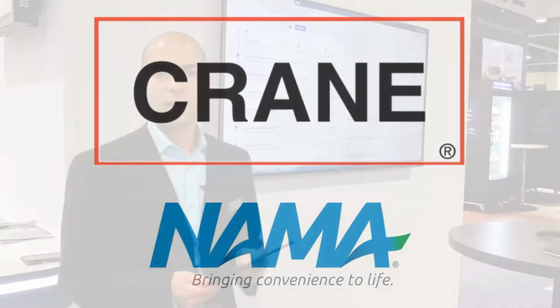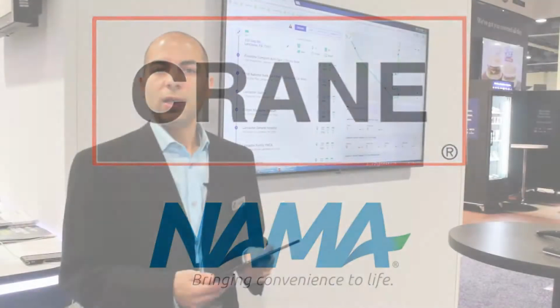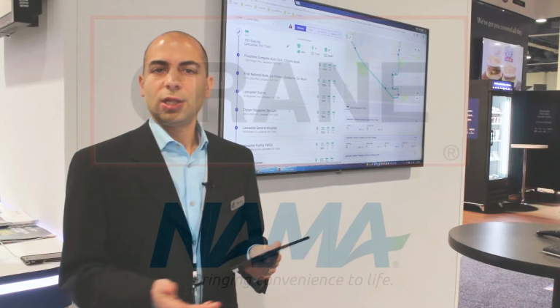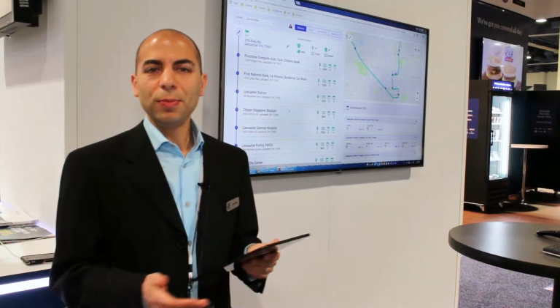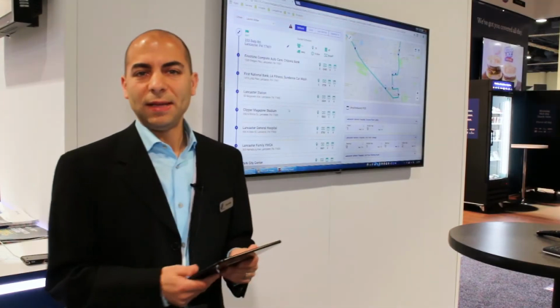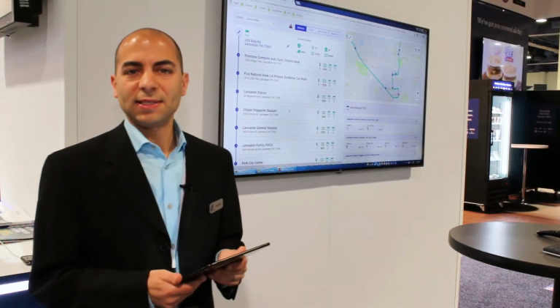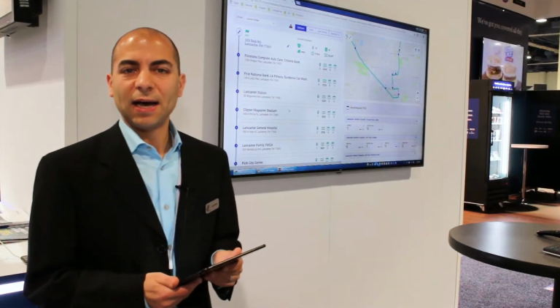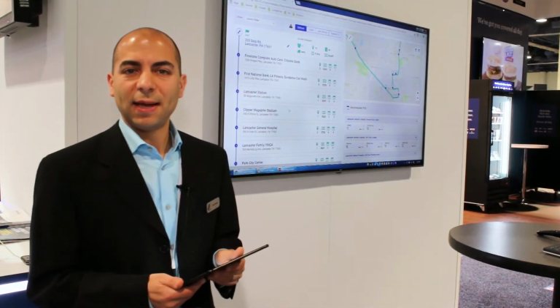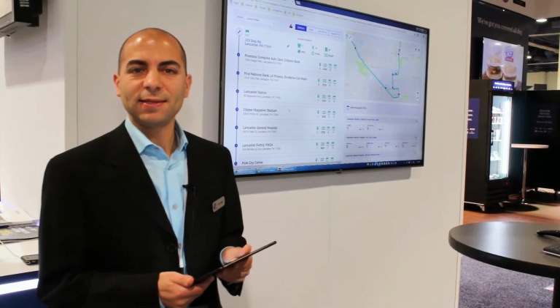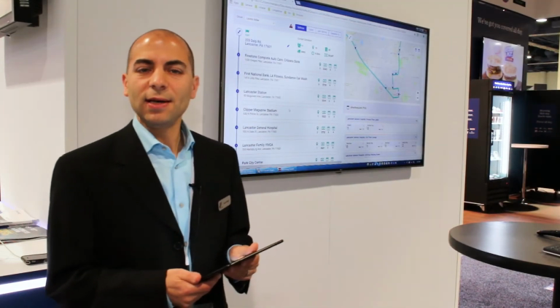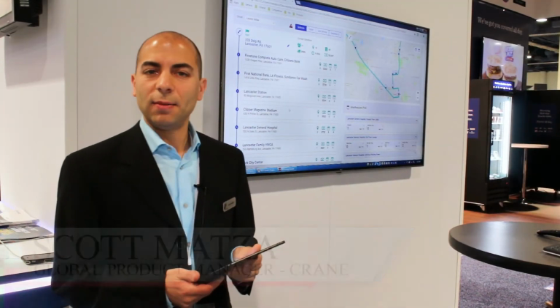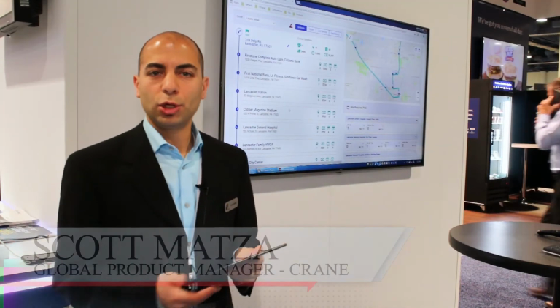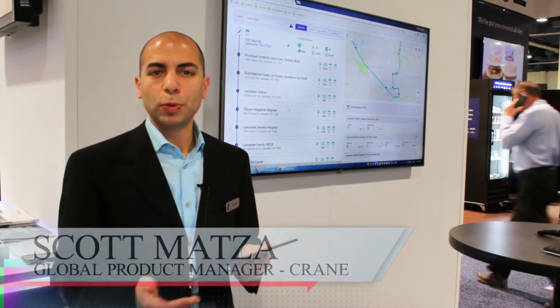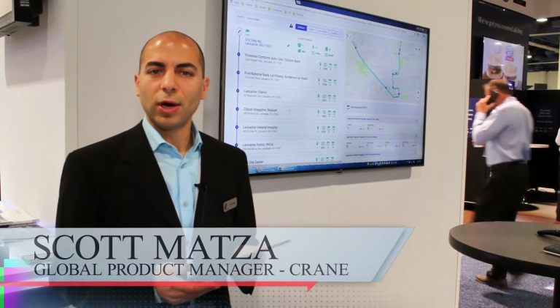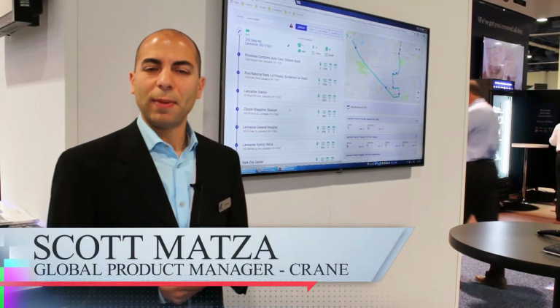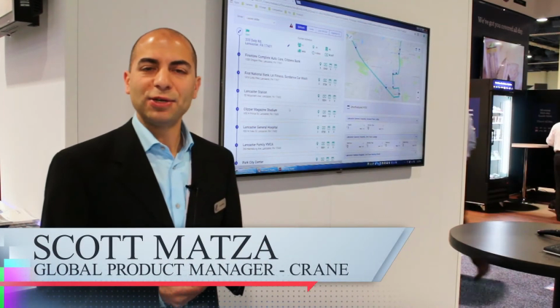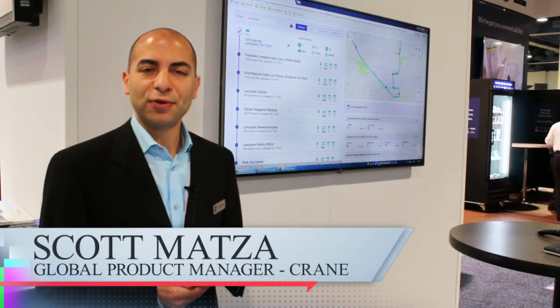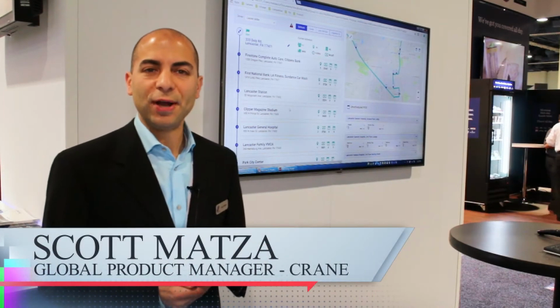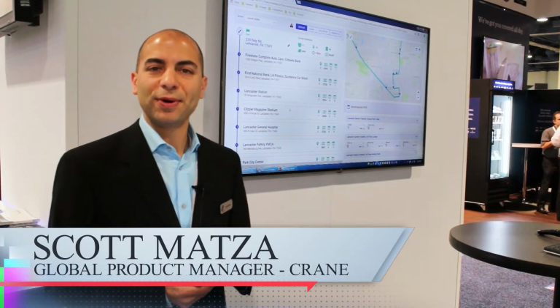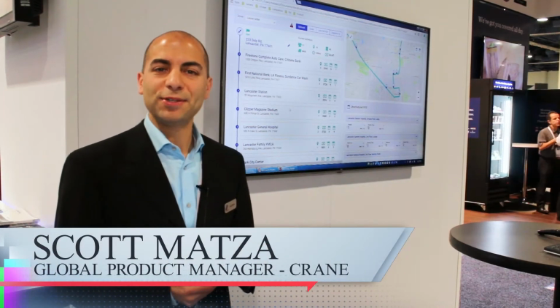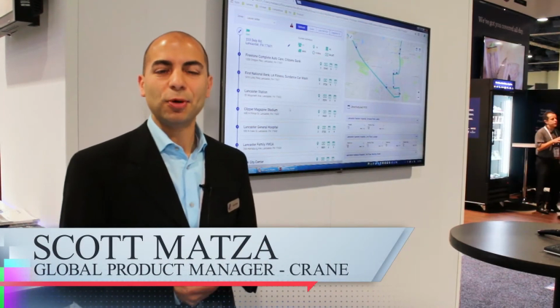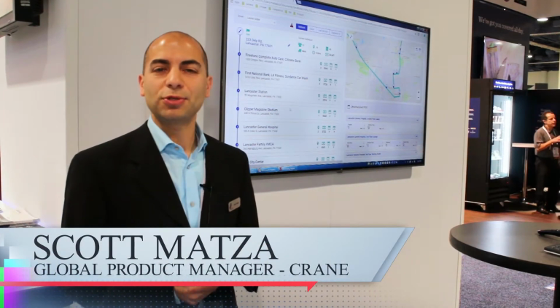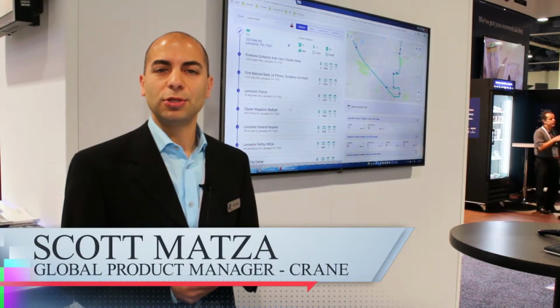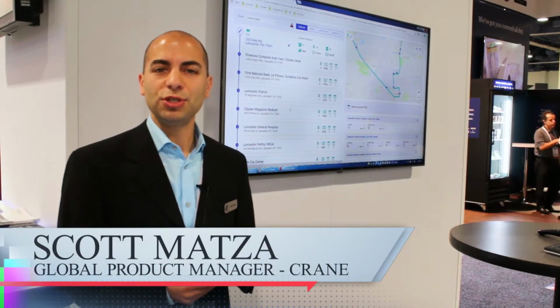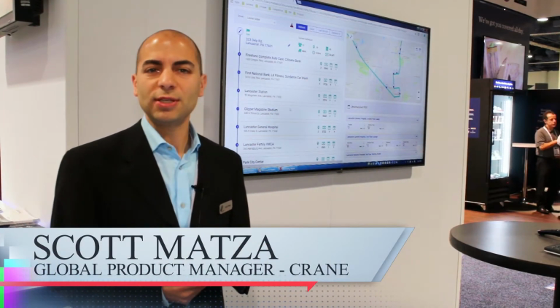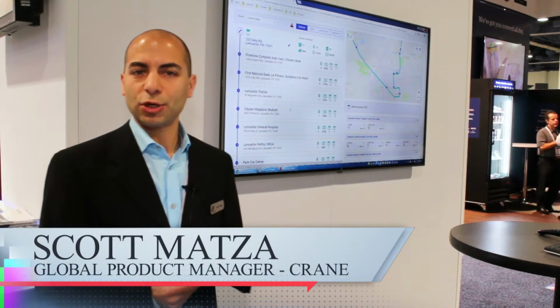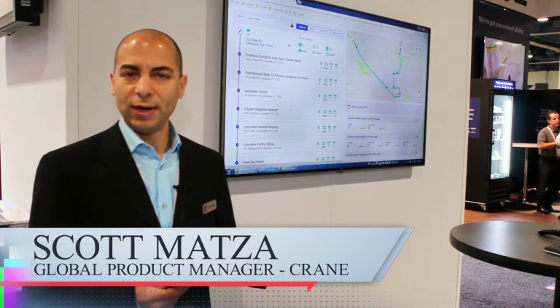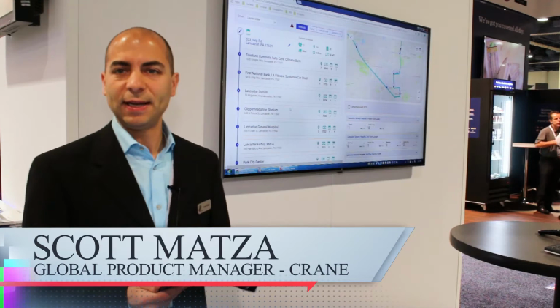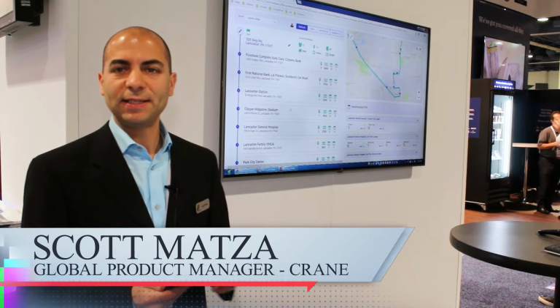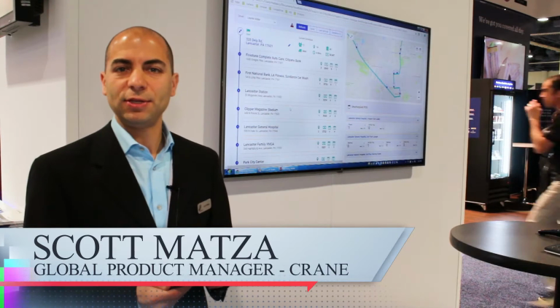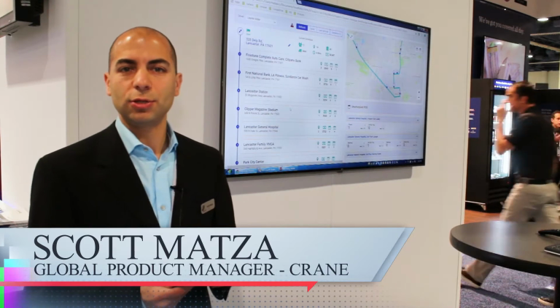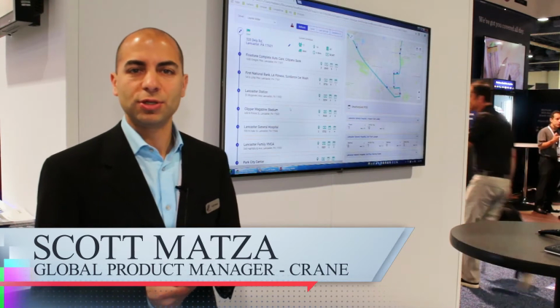Hello, my name is Scott Matza. I'm the global product manager for enterprise and mobile solutions at Crane Connectivity Solutions.